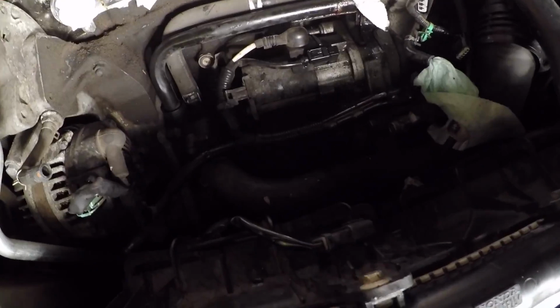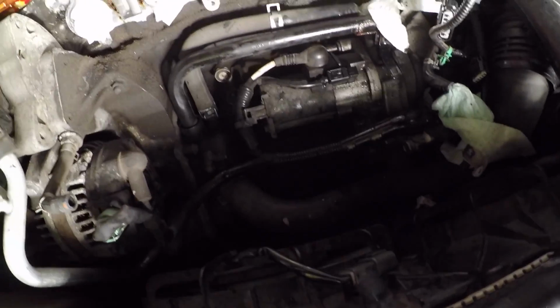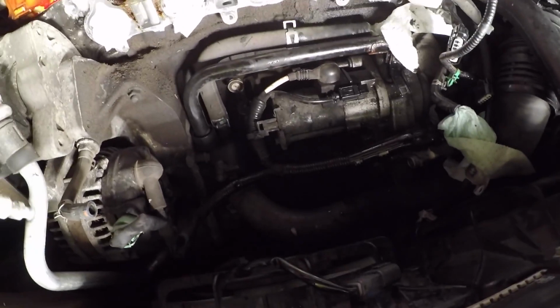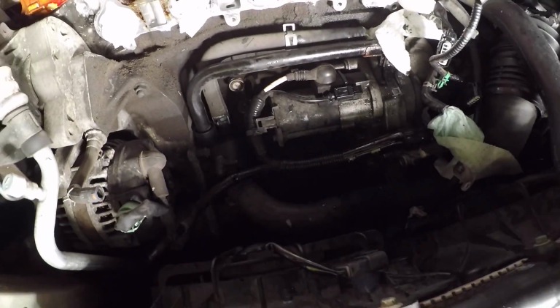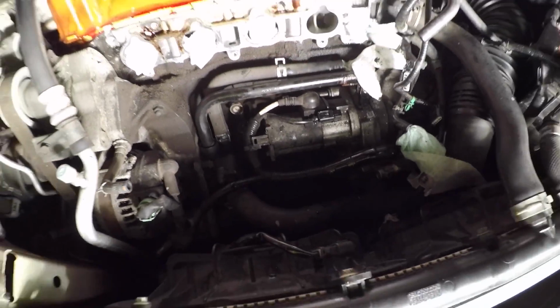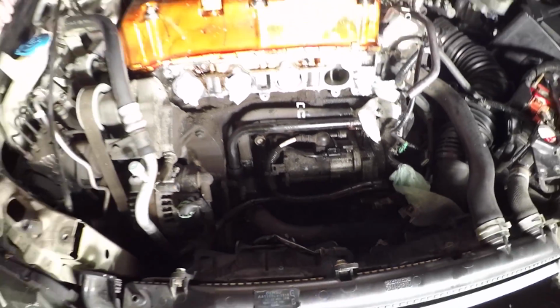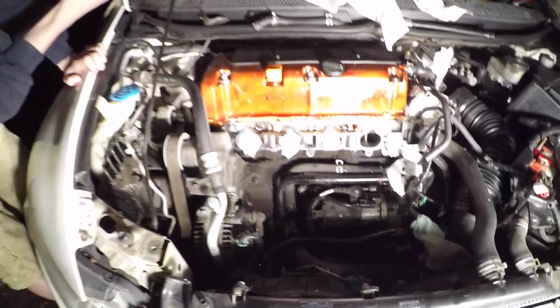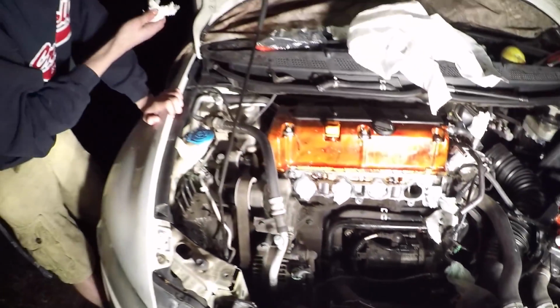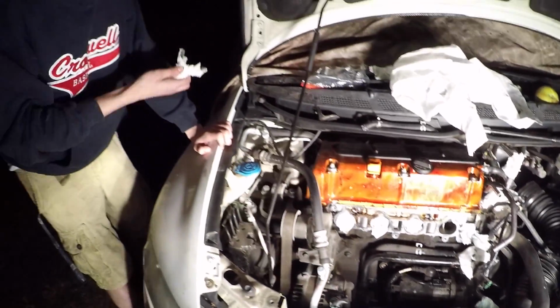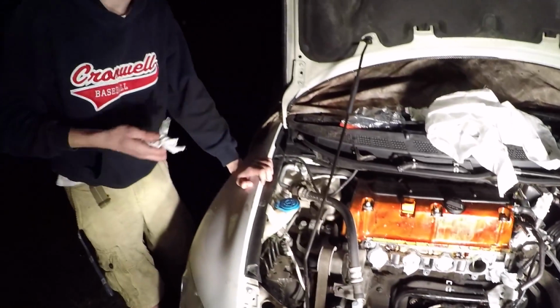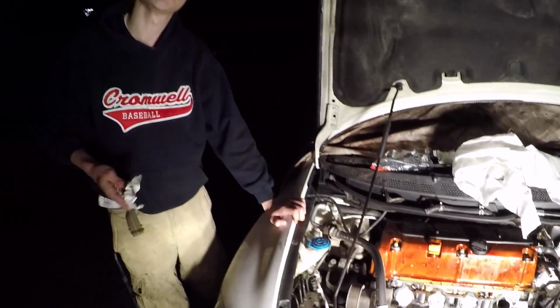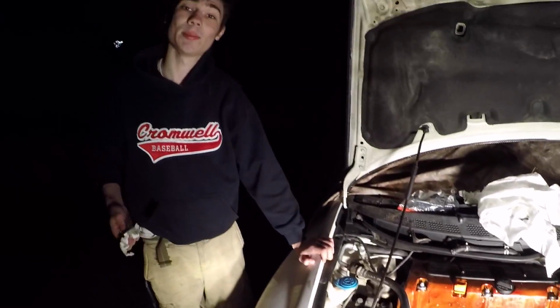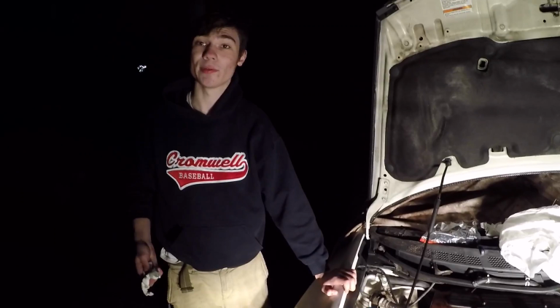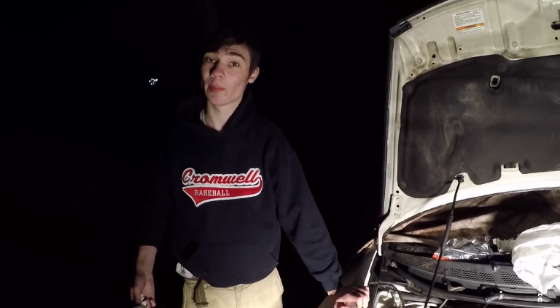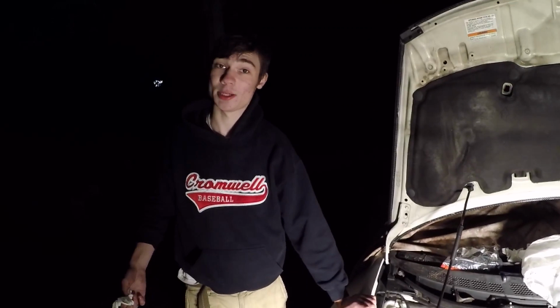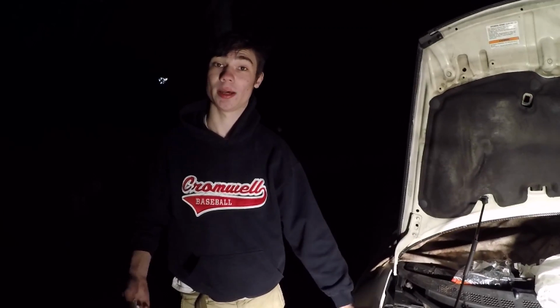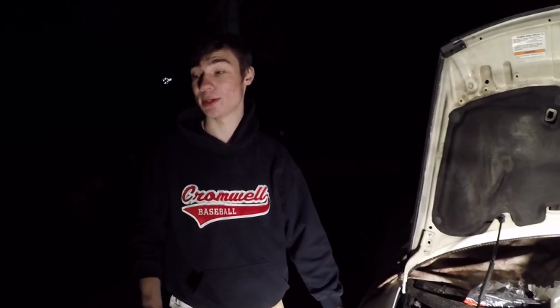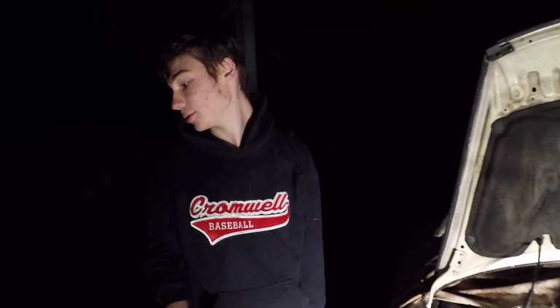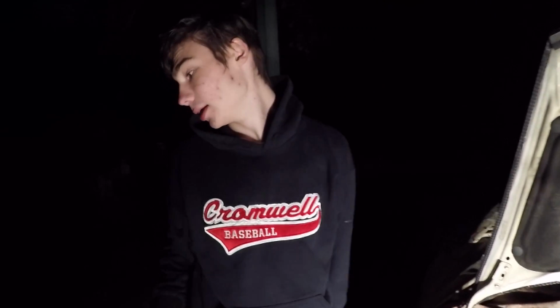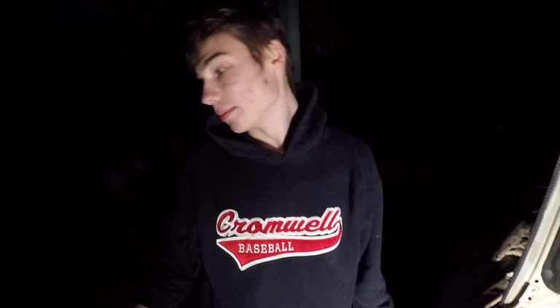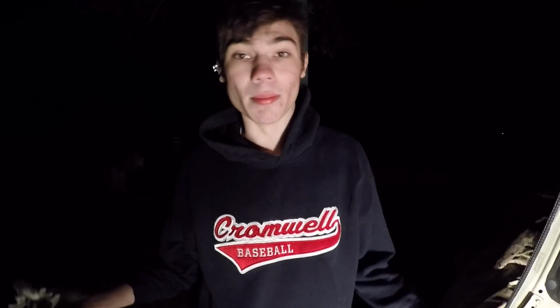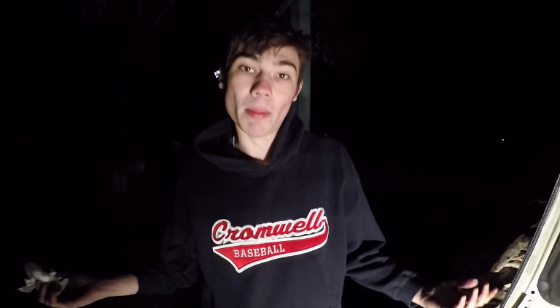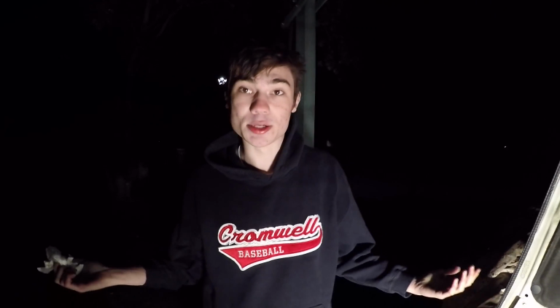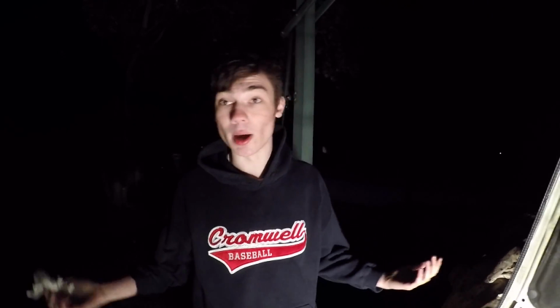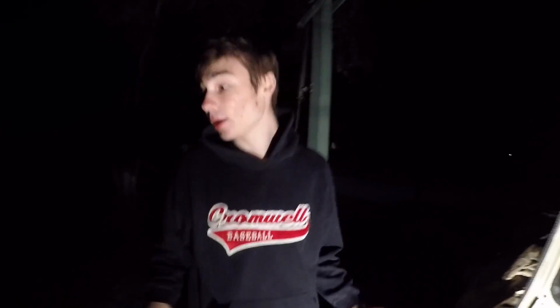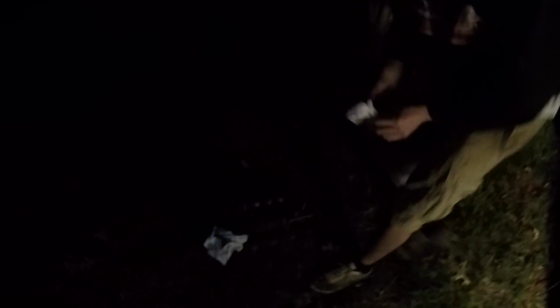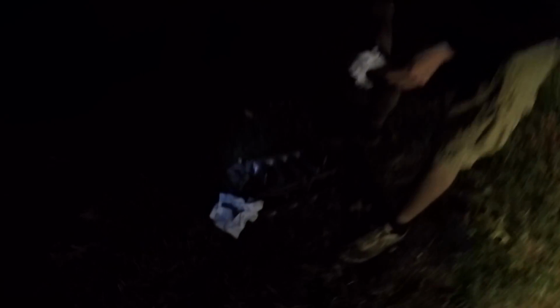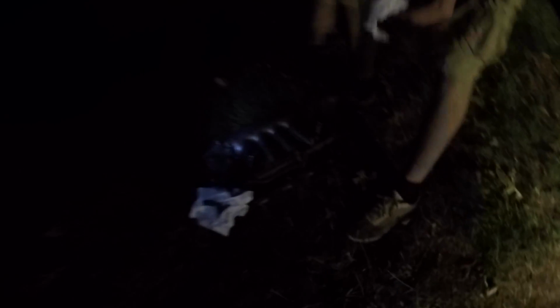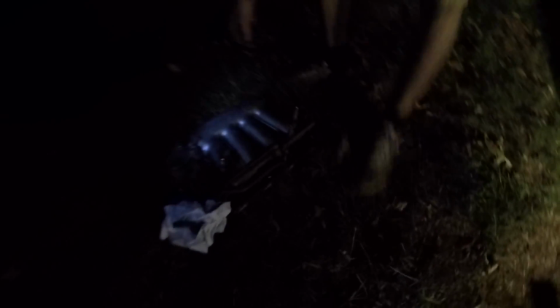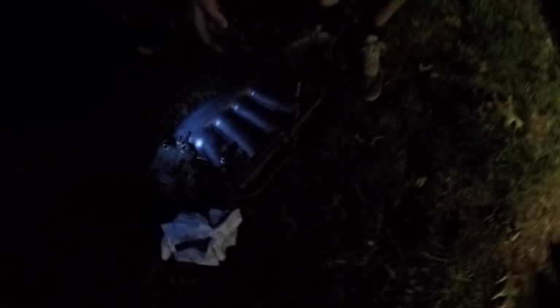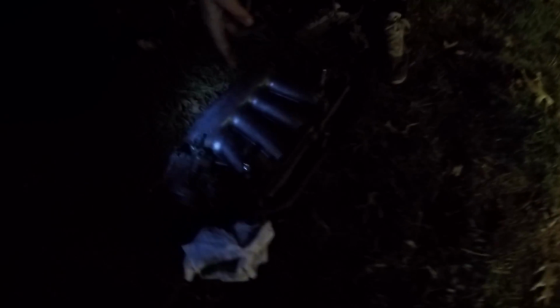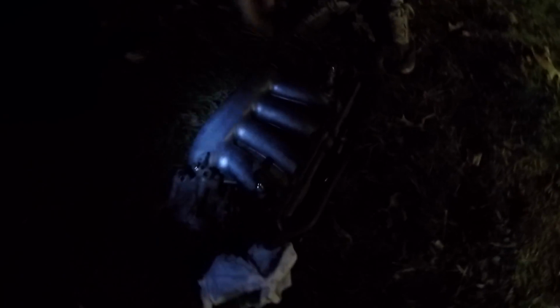Stay tuned for a little intake manifold paint job too. He's gonna be painting his manifold — we're gonna be painting her gold.